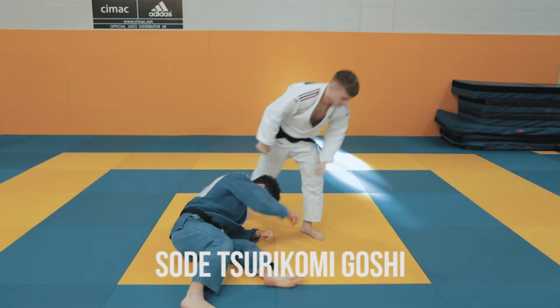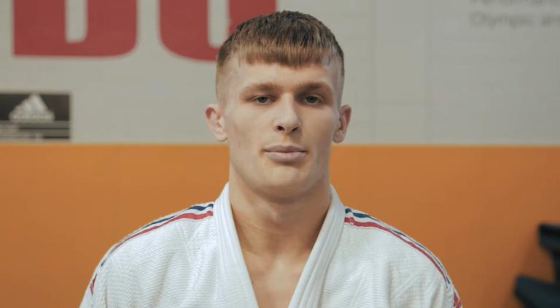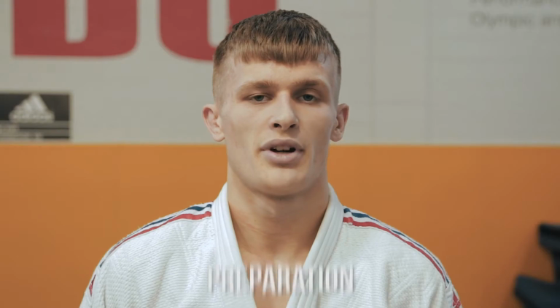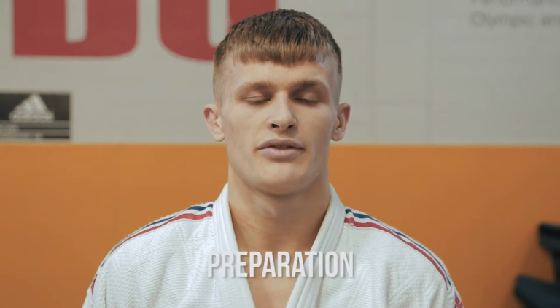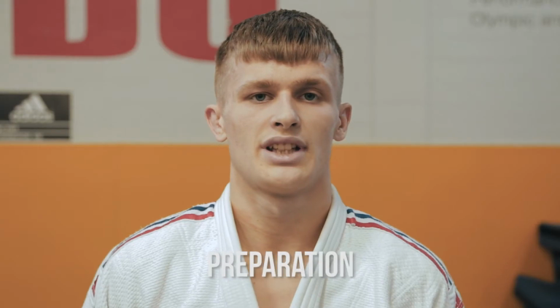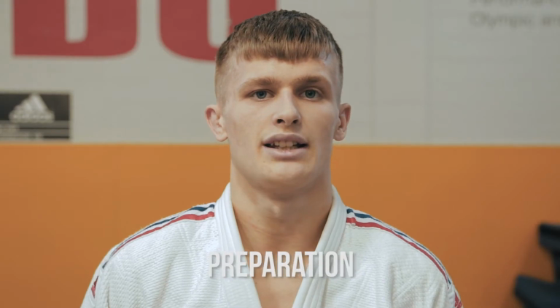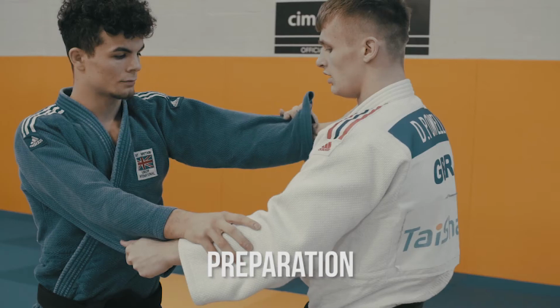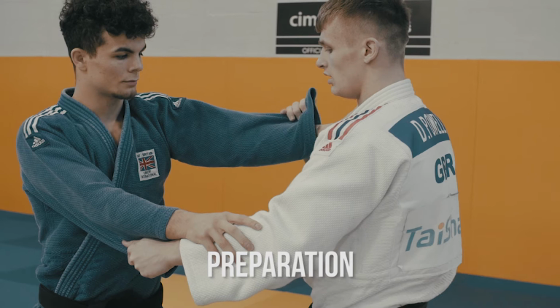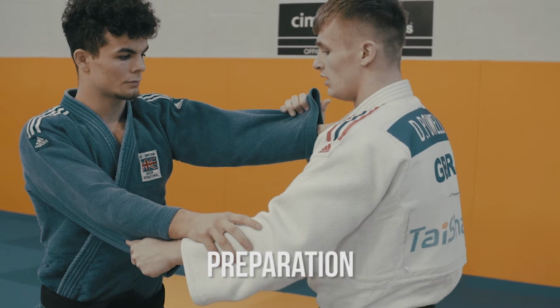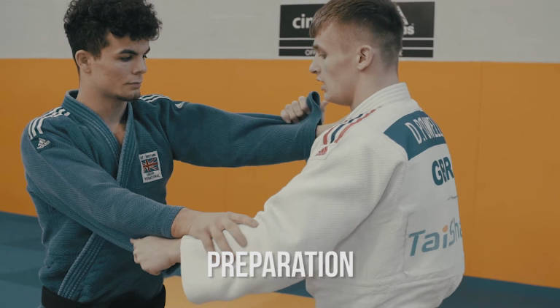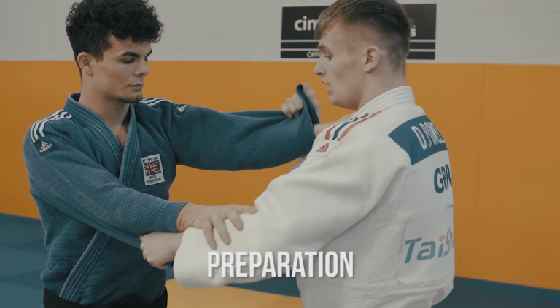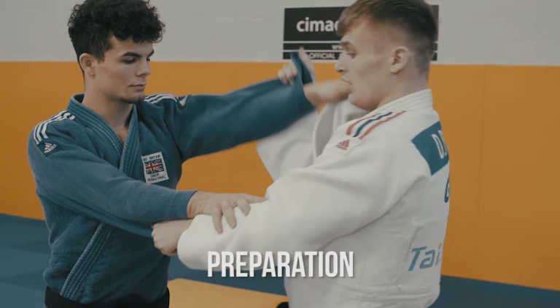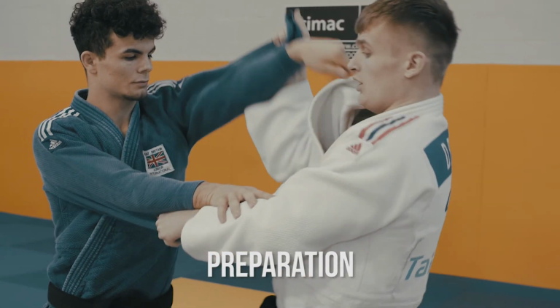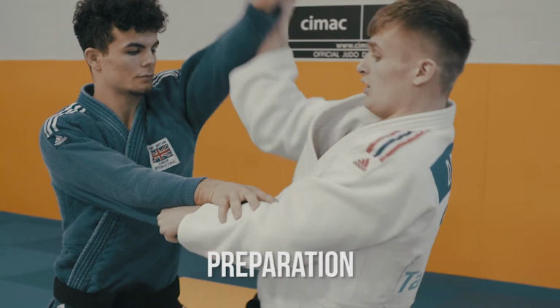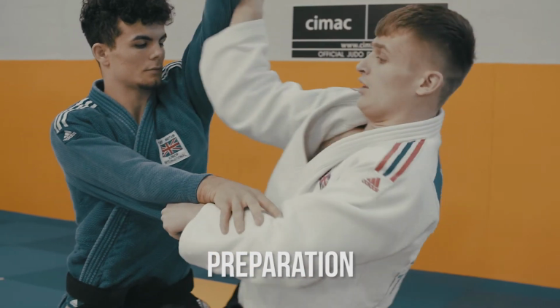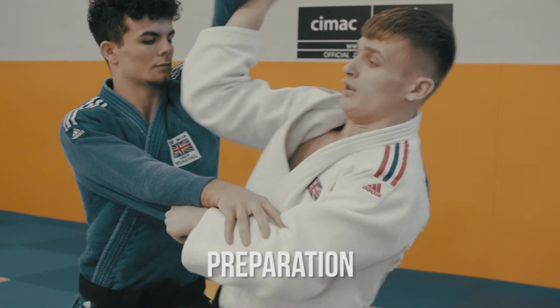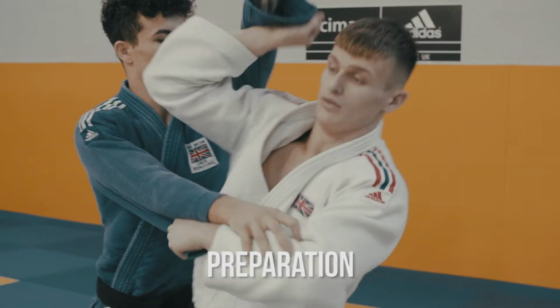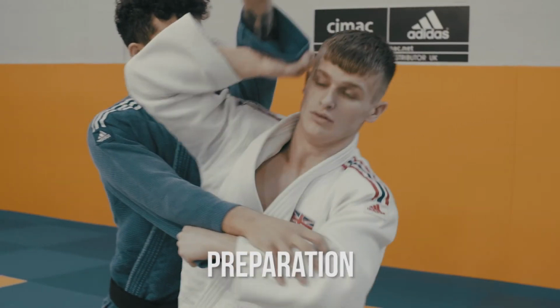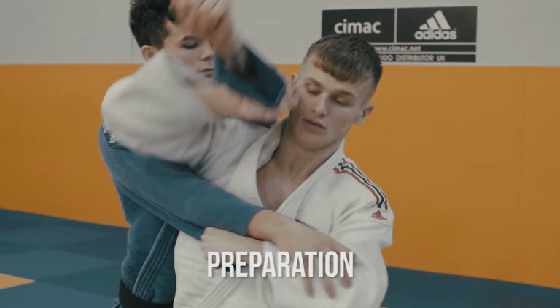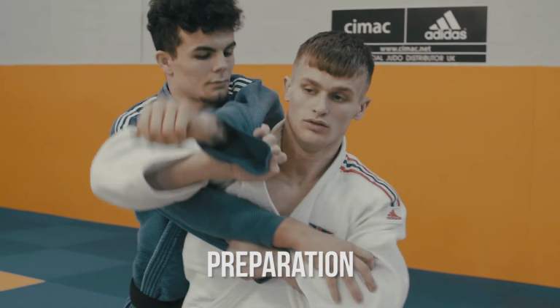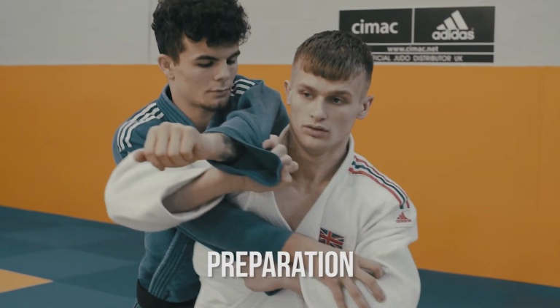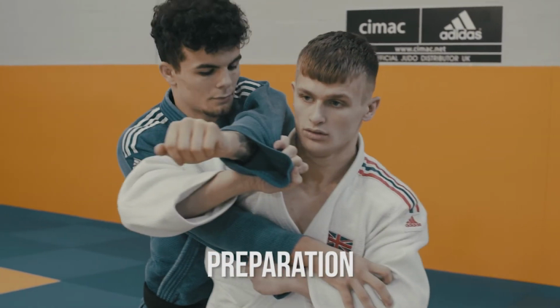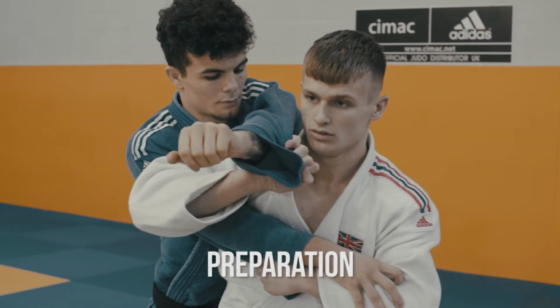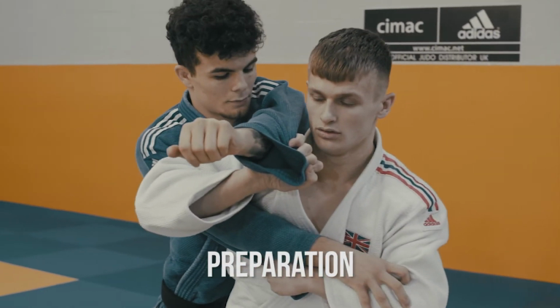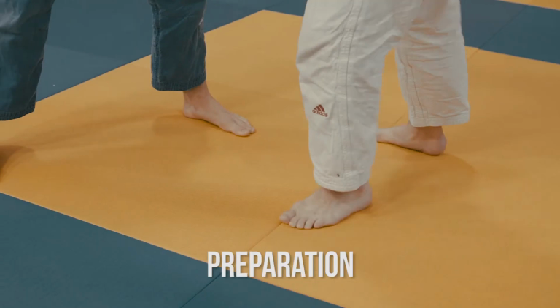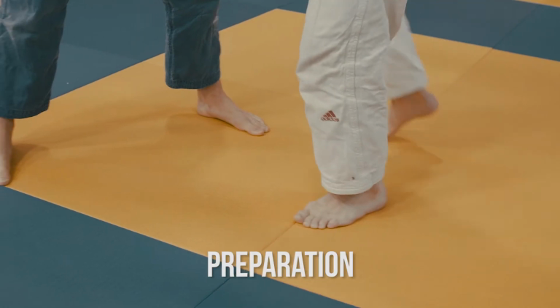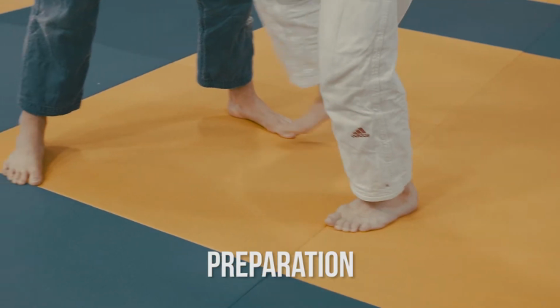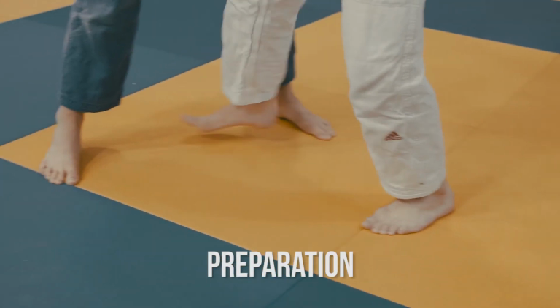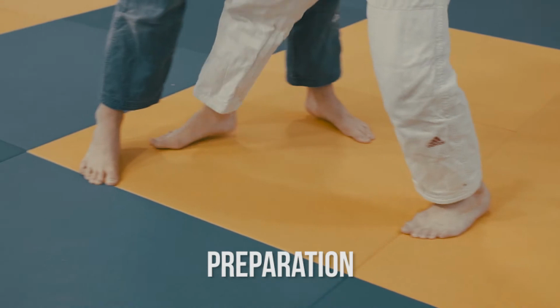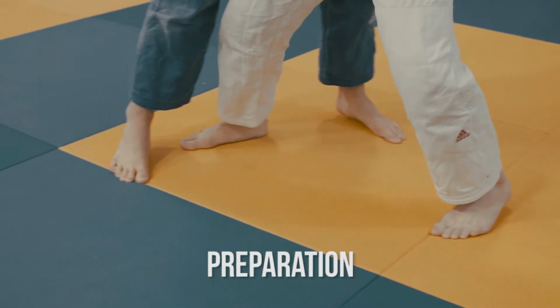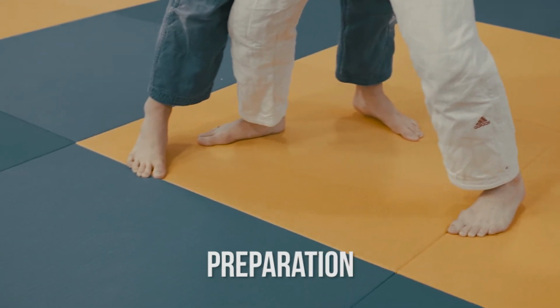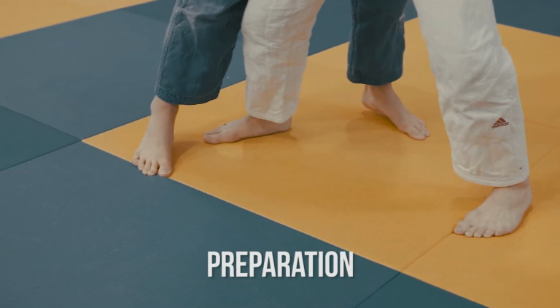The preparation for the technique will be breaking my opponent's grip off, whilst keeping it close to the body with a half turn, and at the same time stepping the lead leg in.